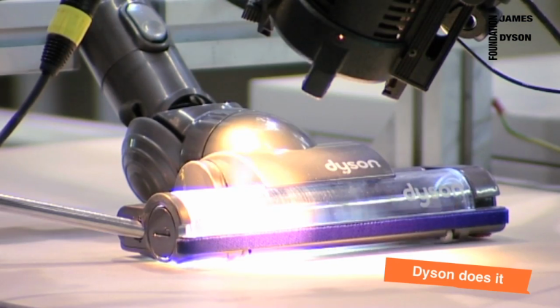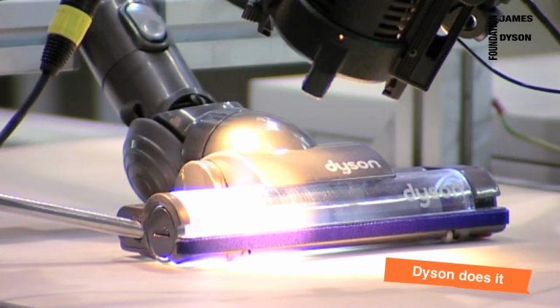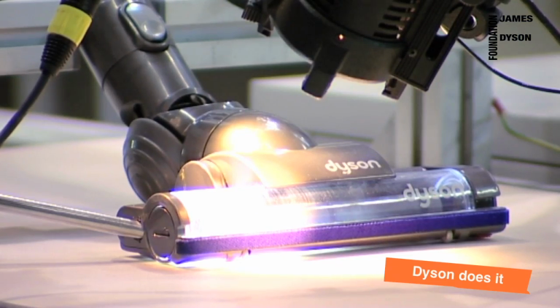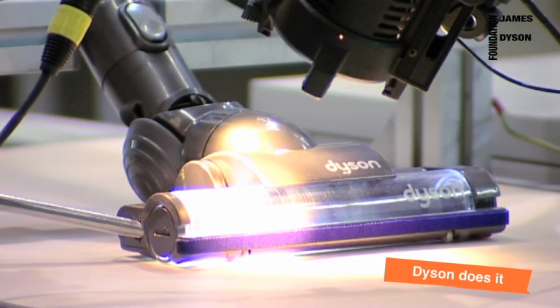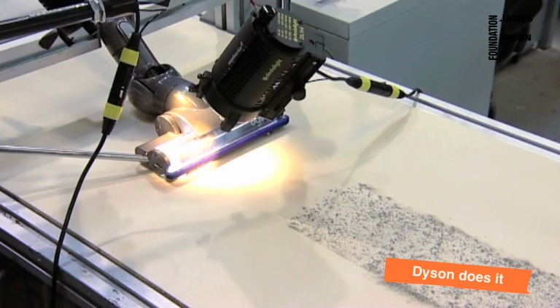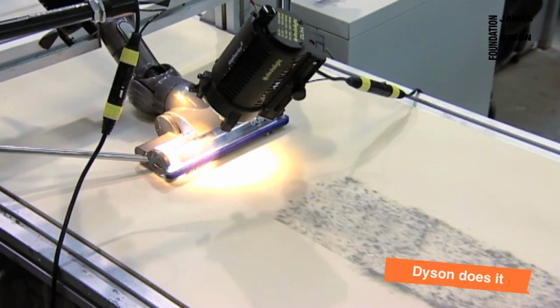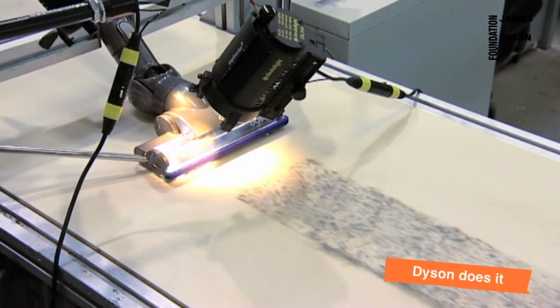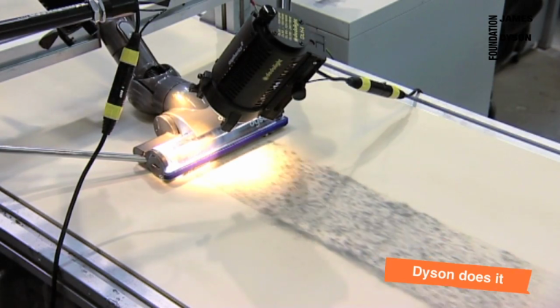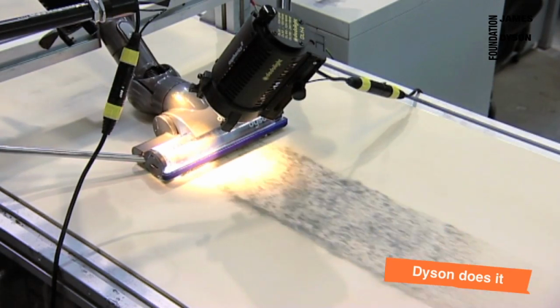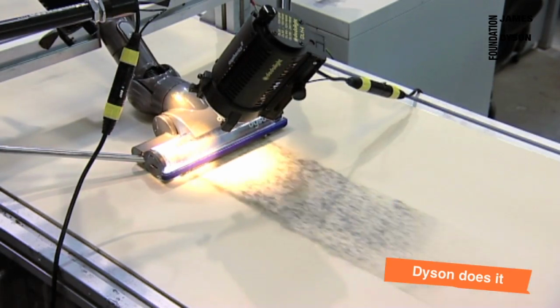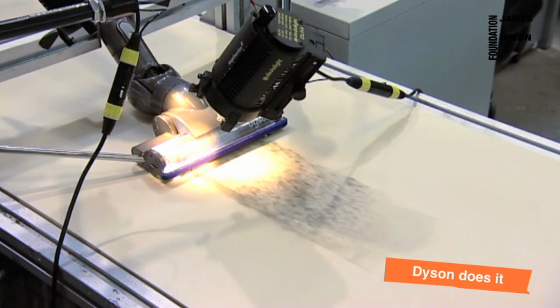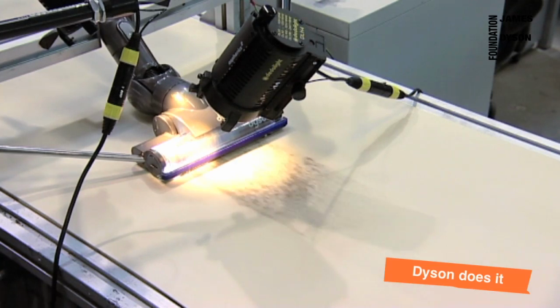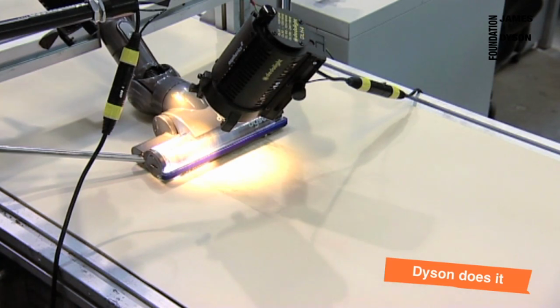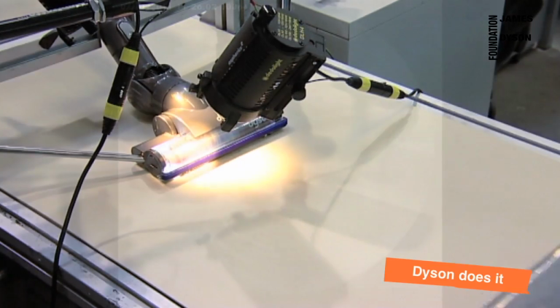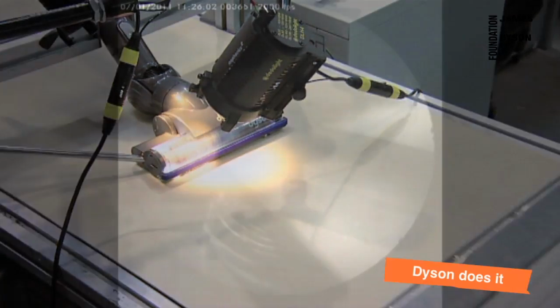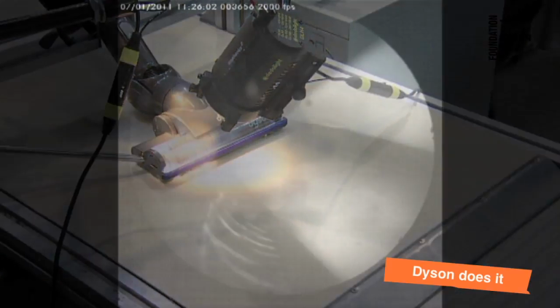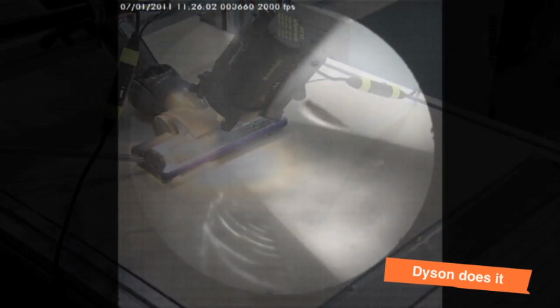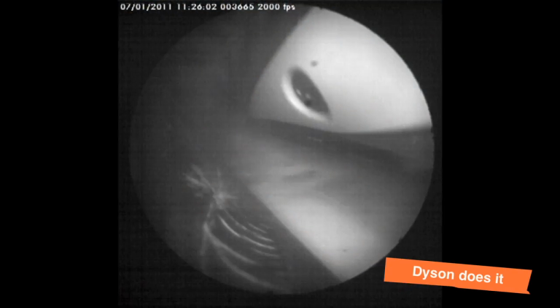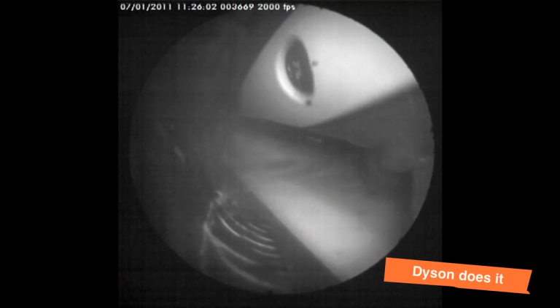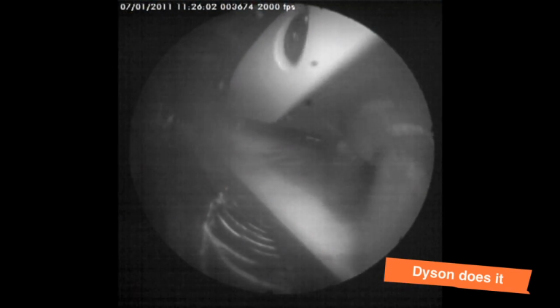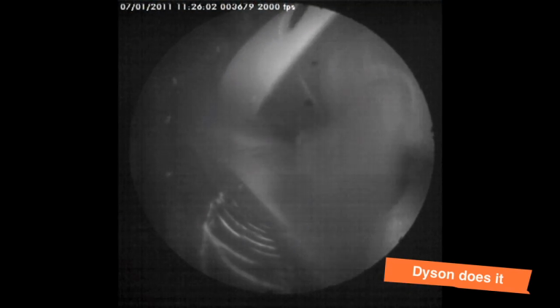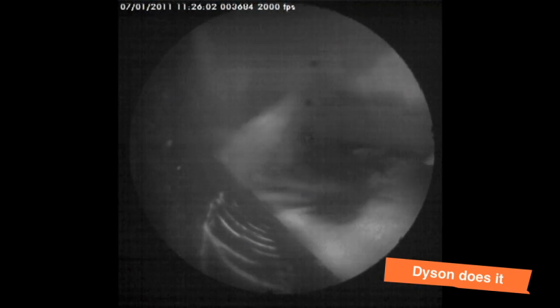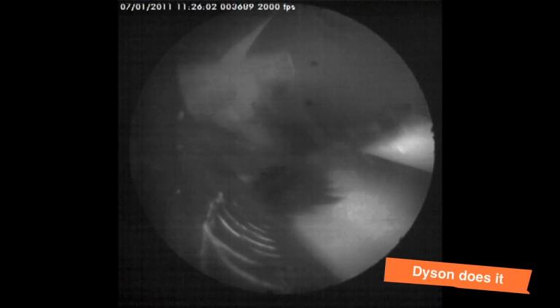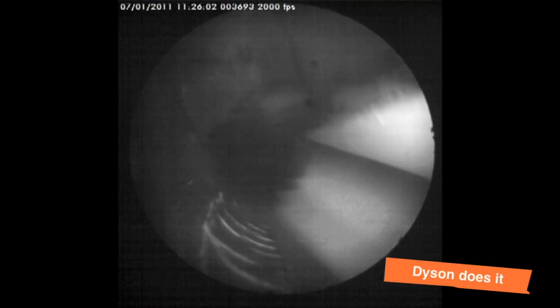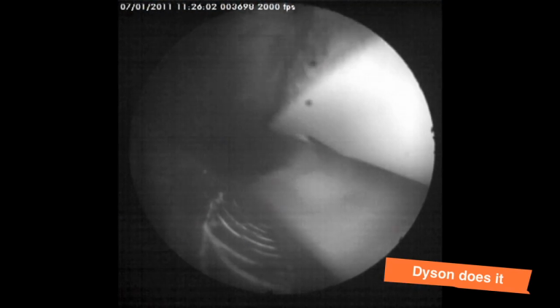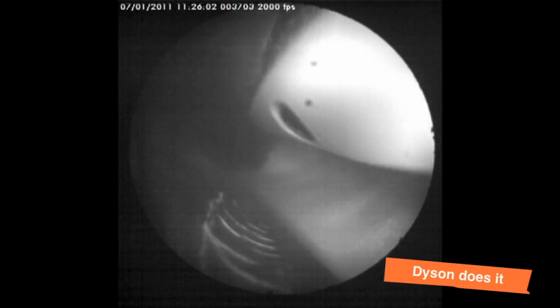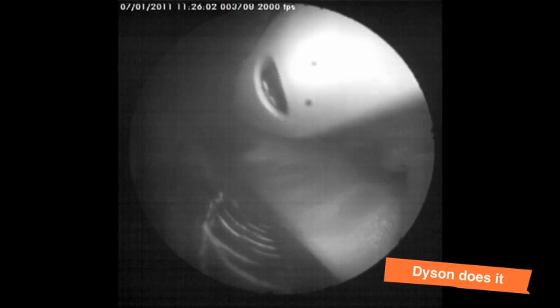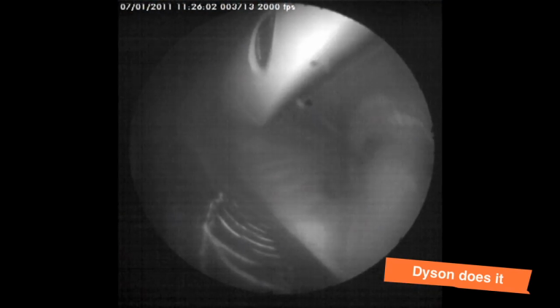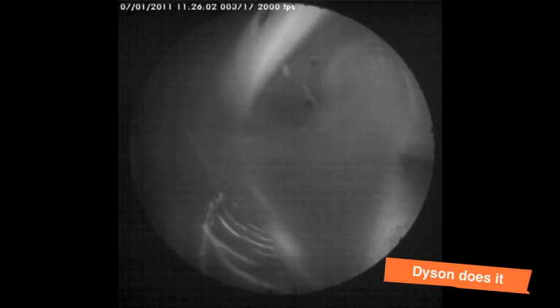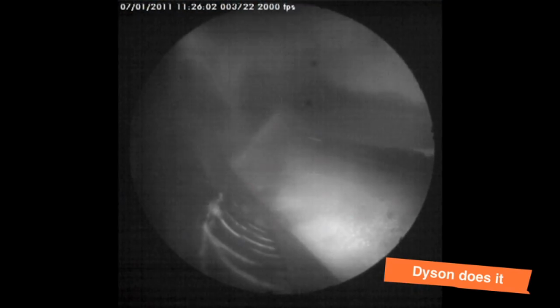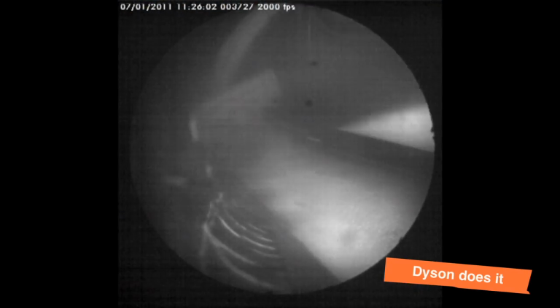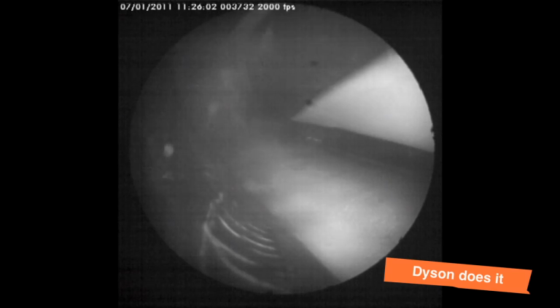The high-speed camera takes 40,000 frames a second, allowing the engineer to see things like tiny dust particles moving through the machine.